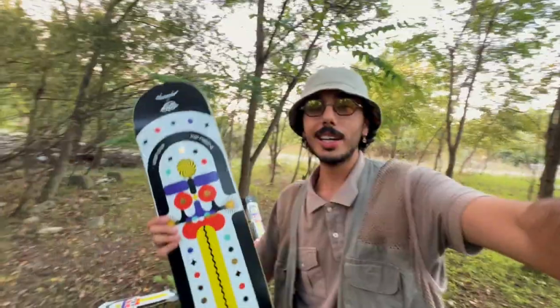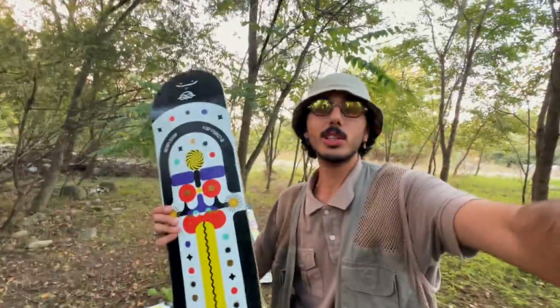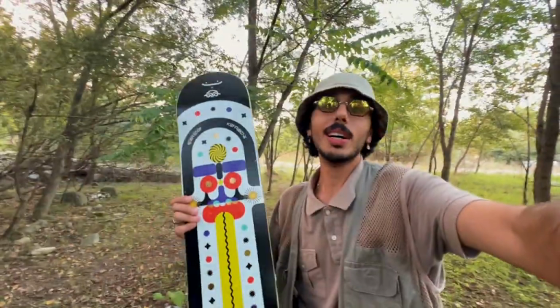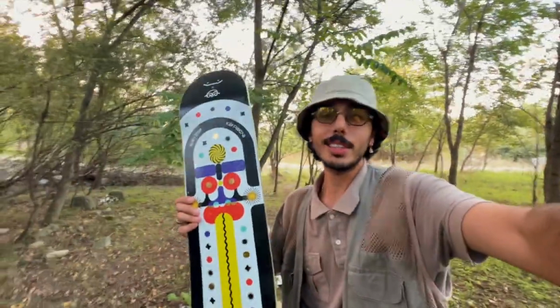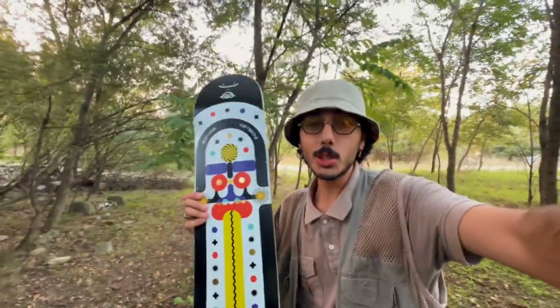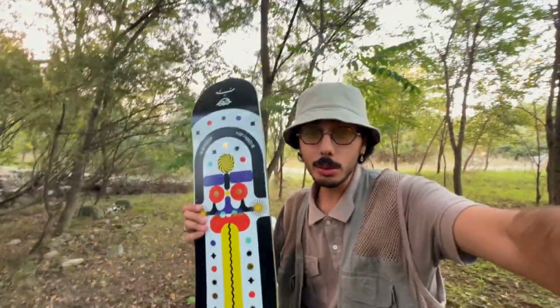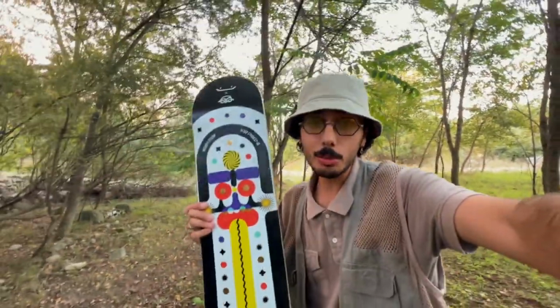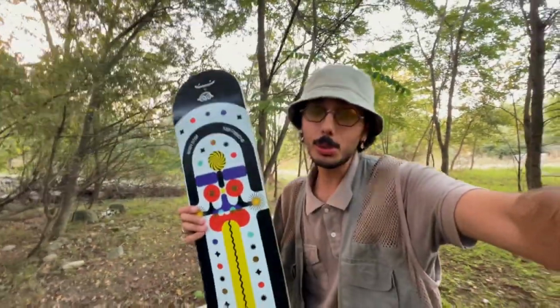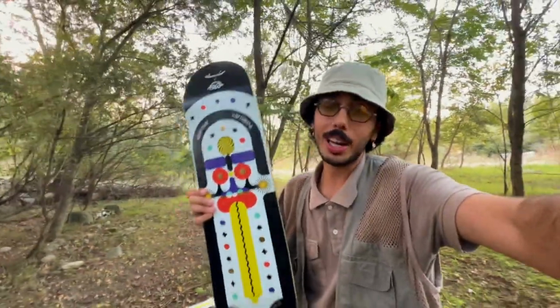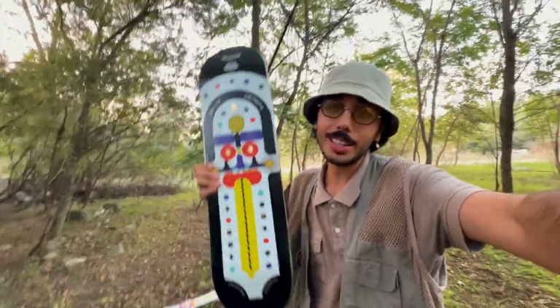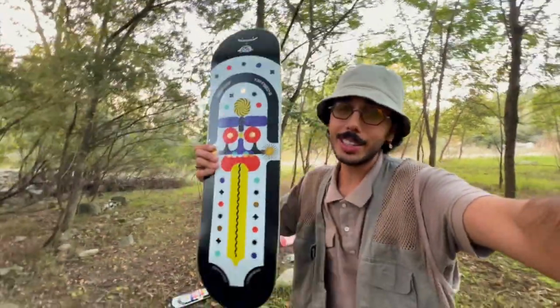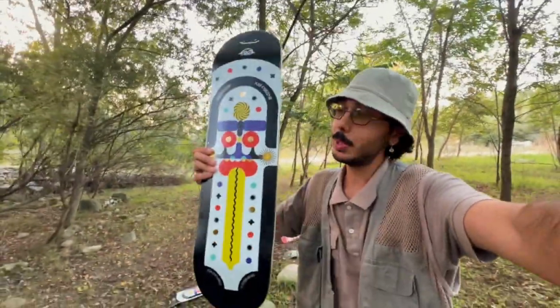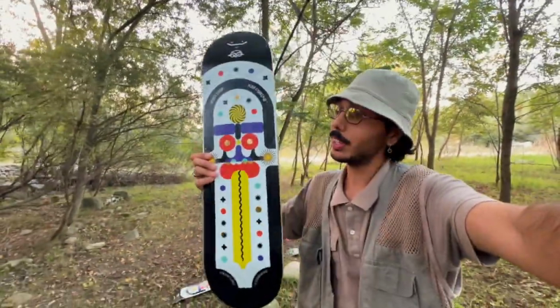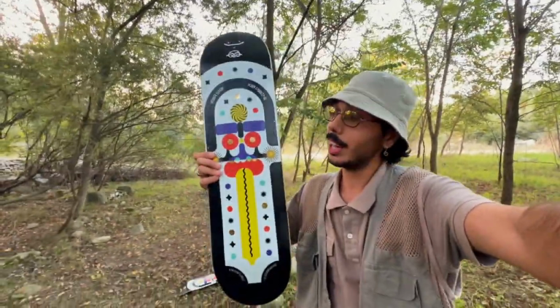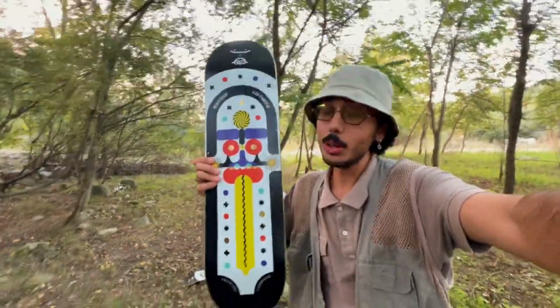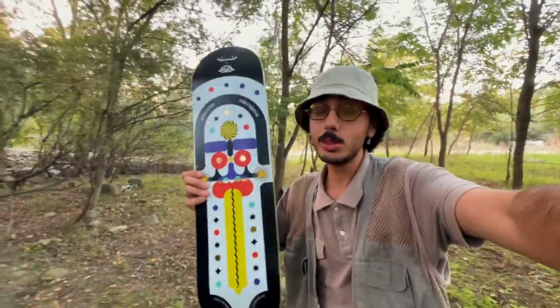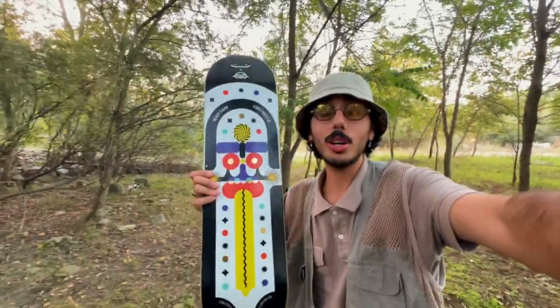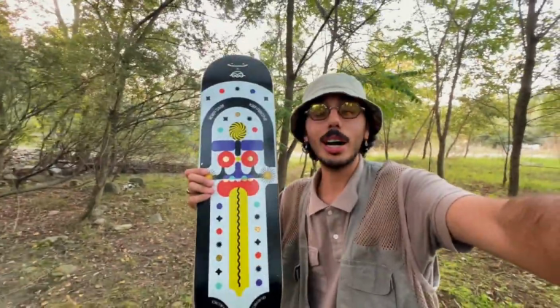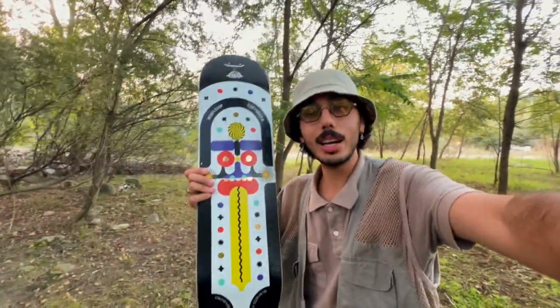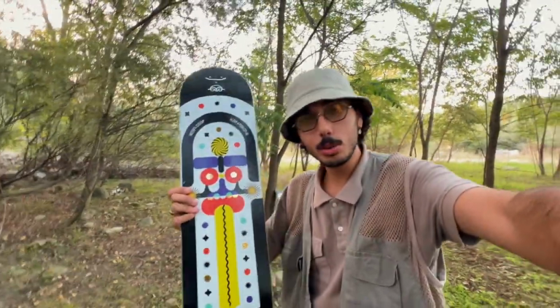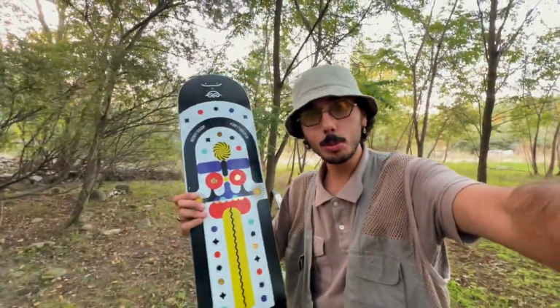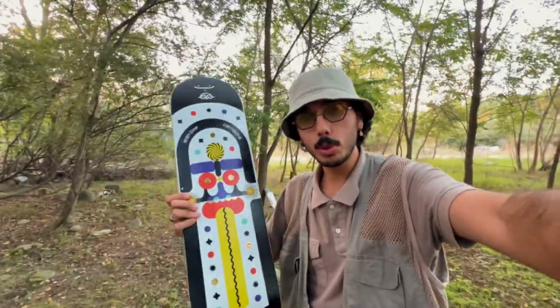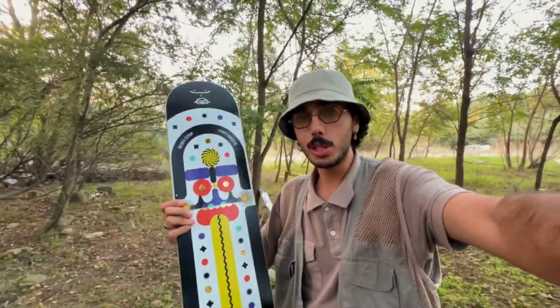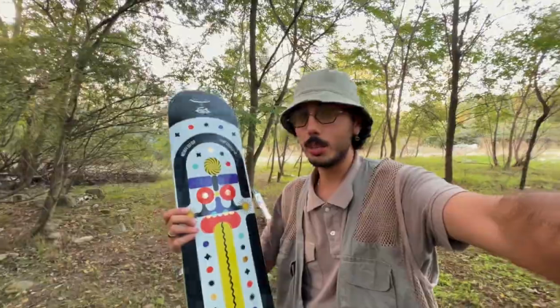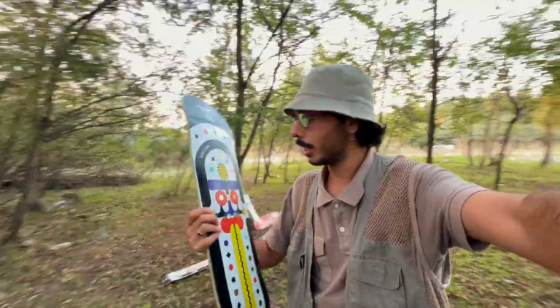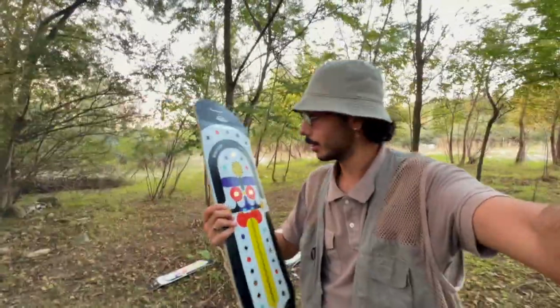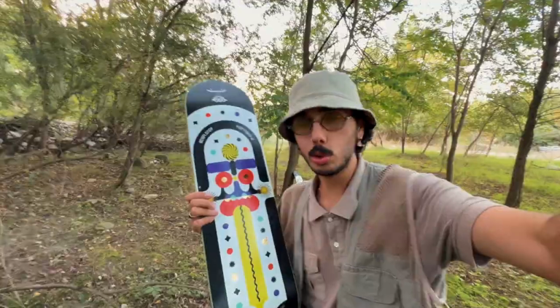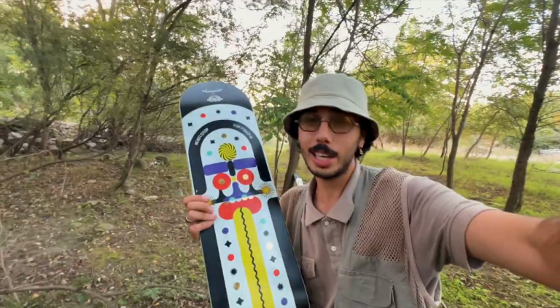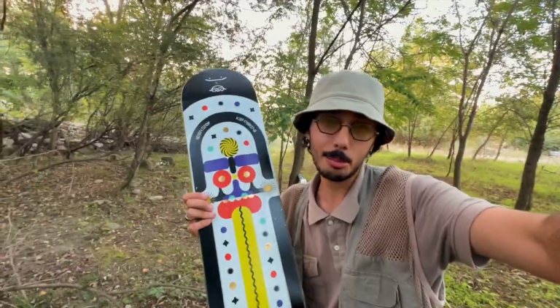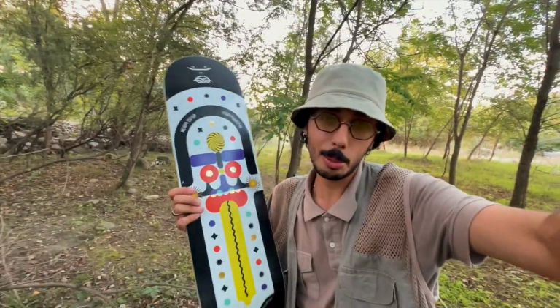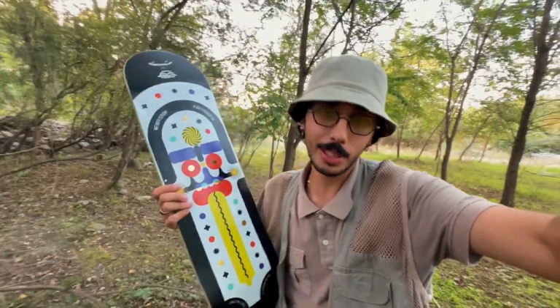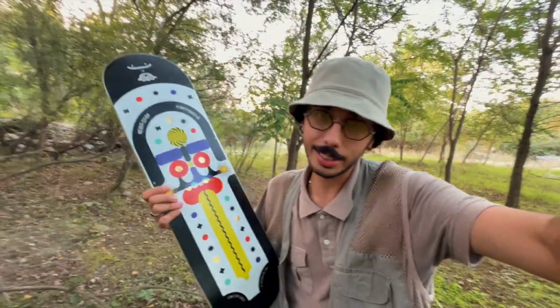La trovate in 5 misure al link in bio, dalla 8 alla 8.5. L'8.3 è la mia preferita.